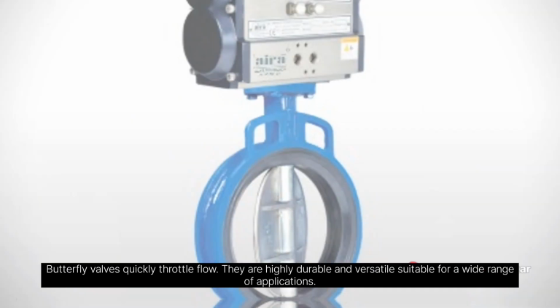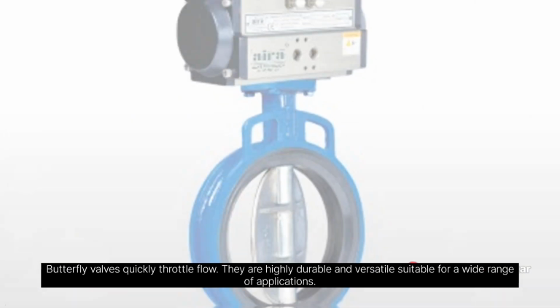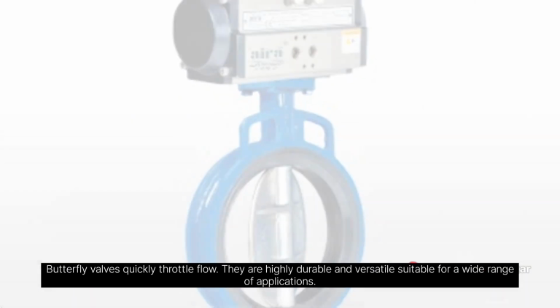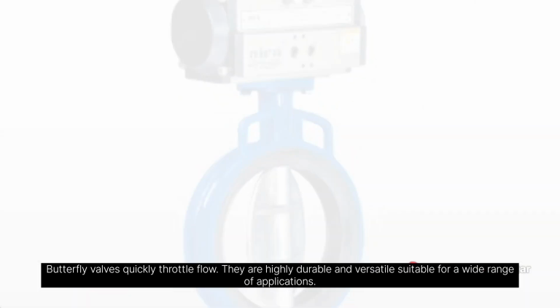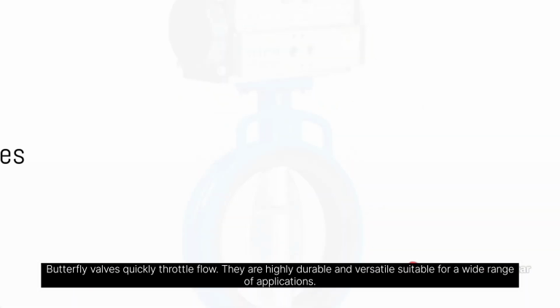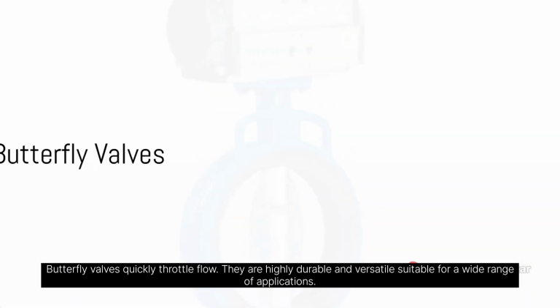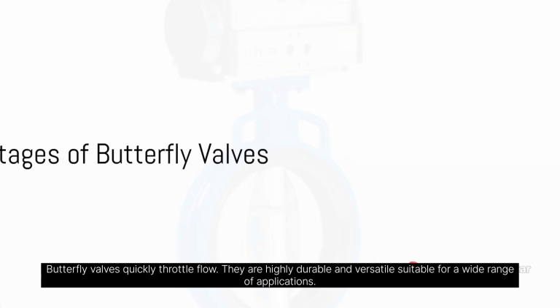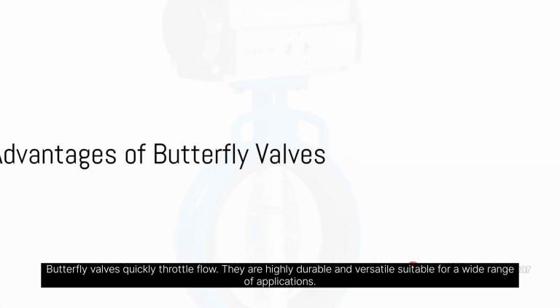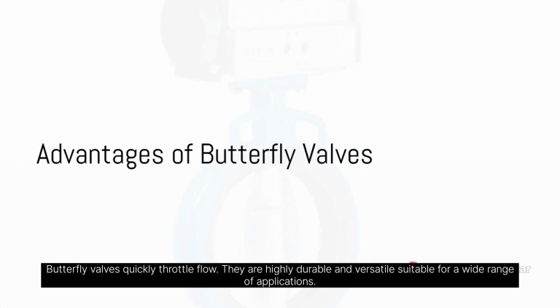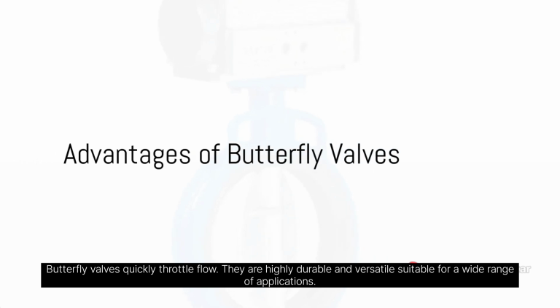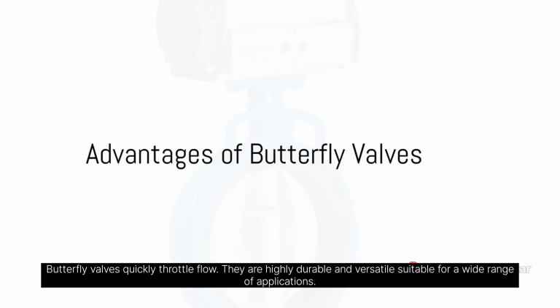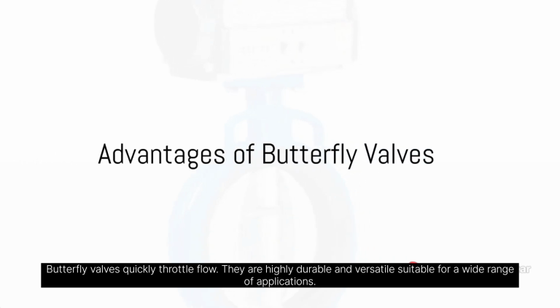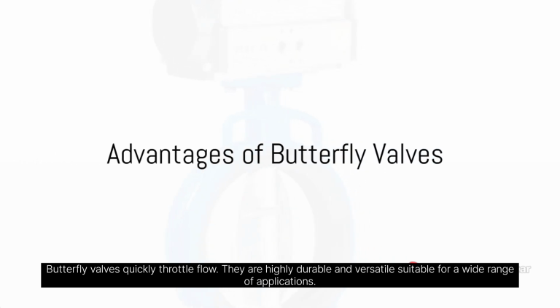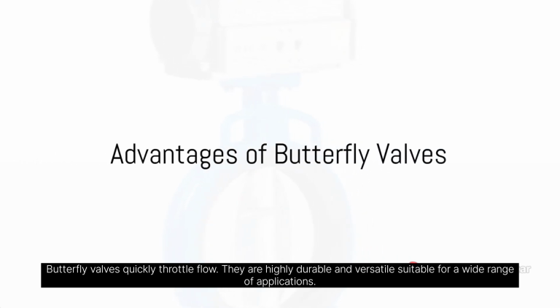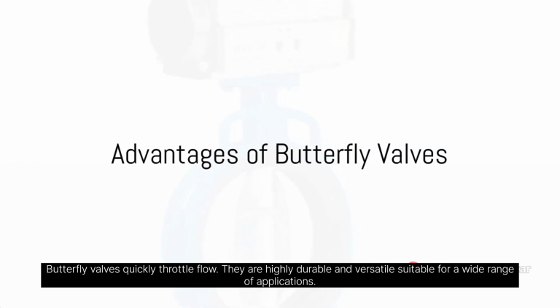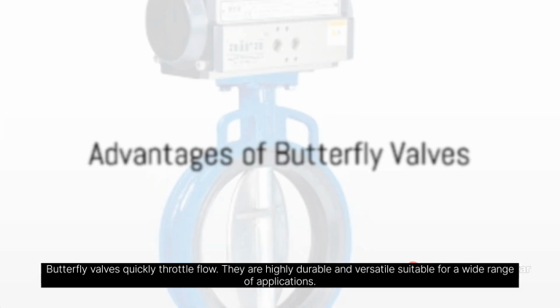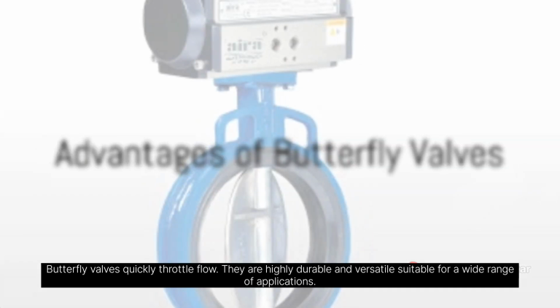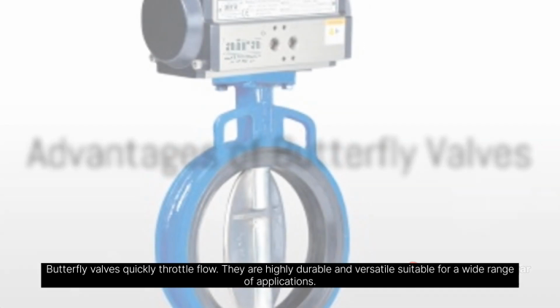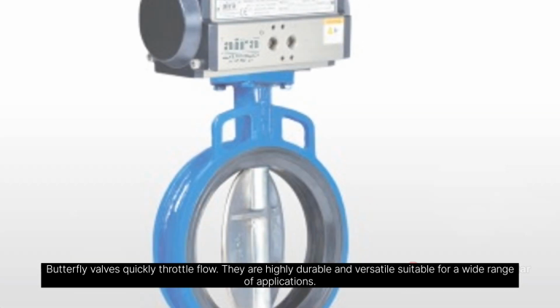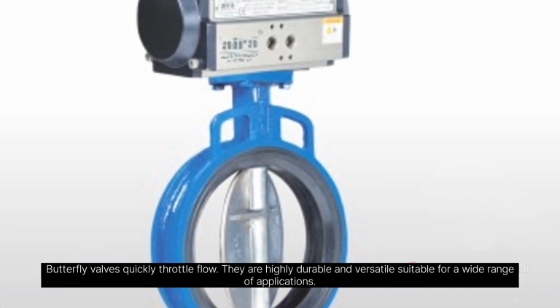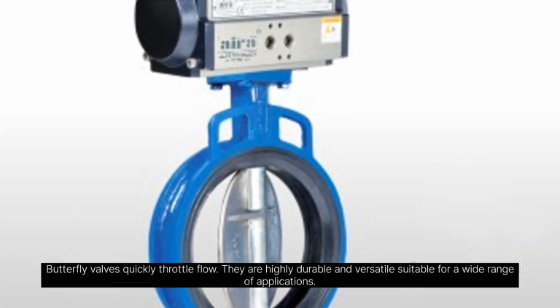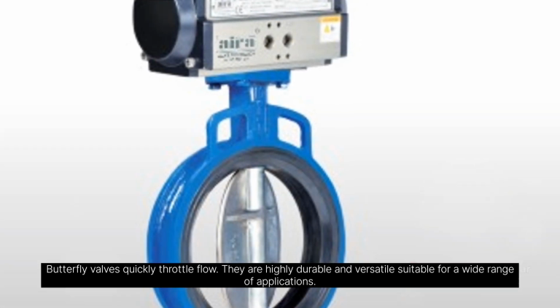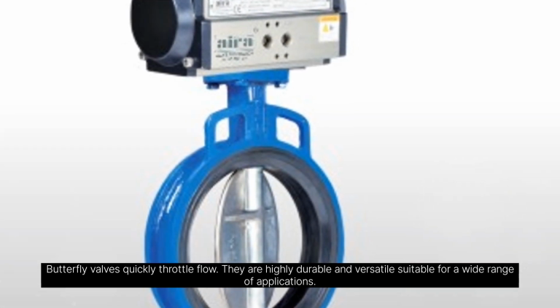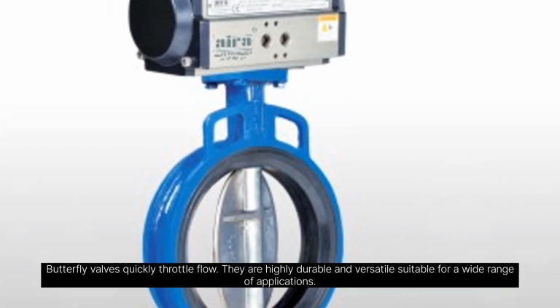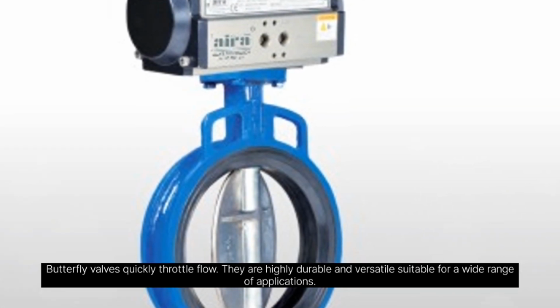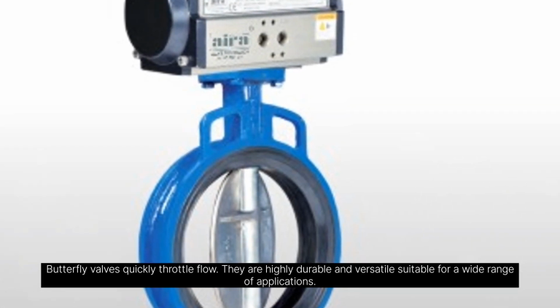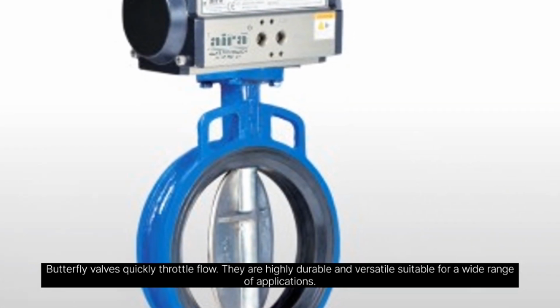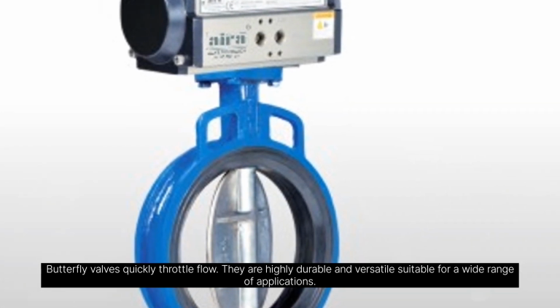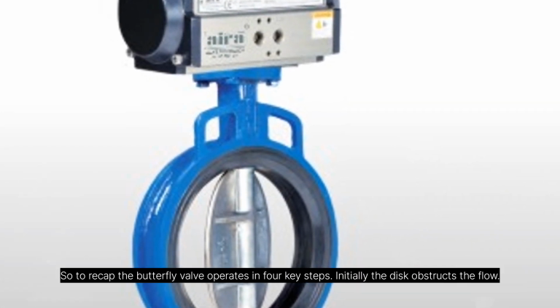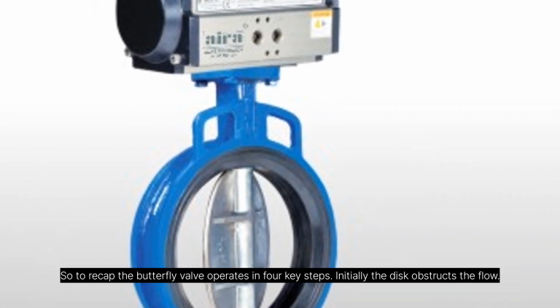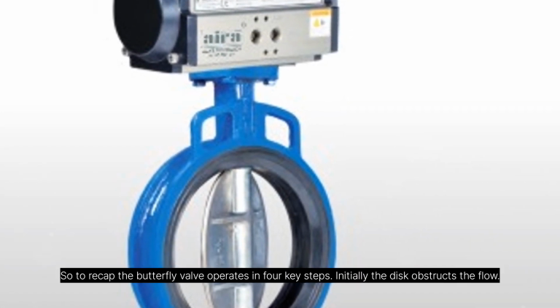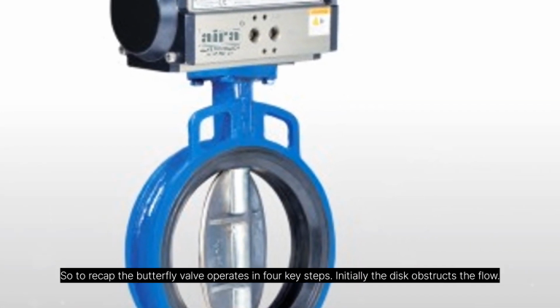Butterfly valves quickly throttle flow. They are highly durable and versatile, suitable for a wide range of applications.